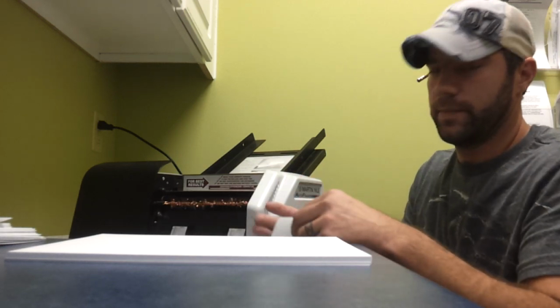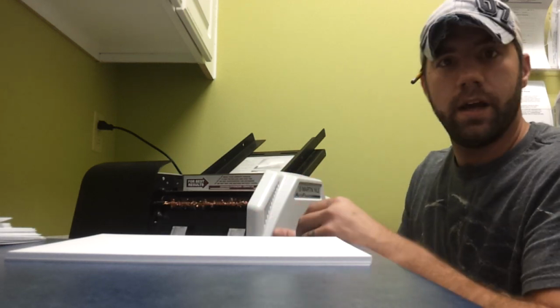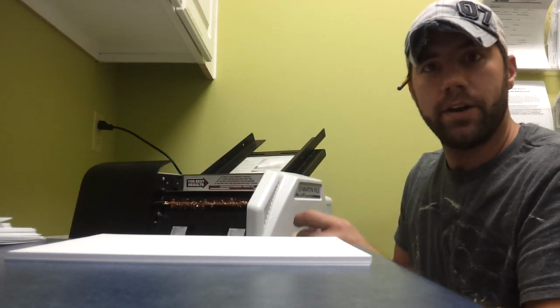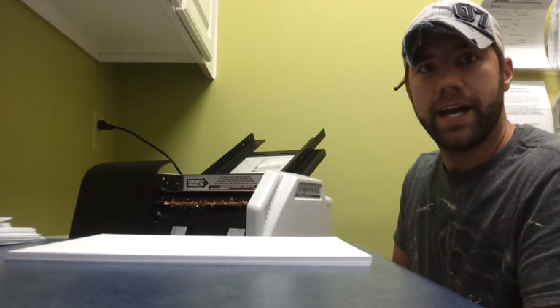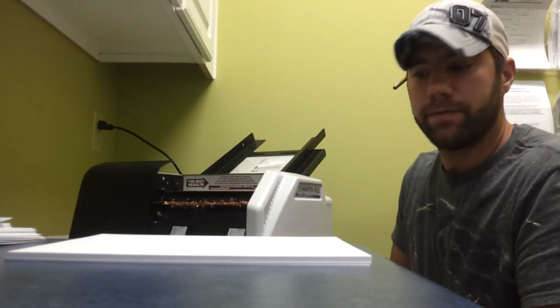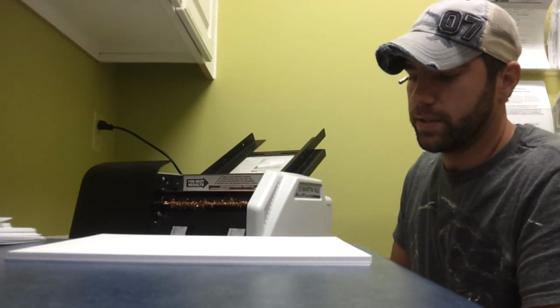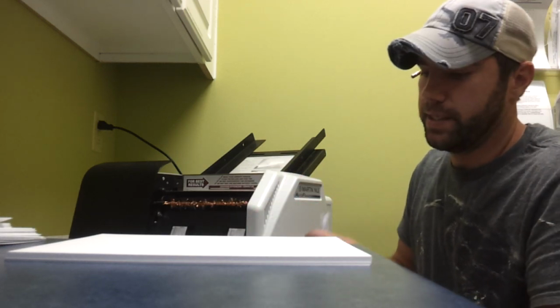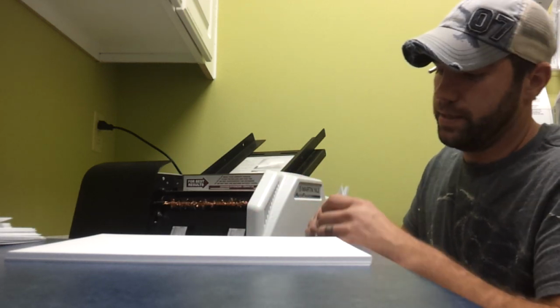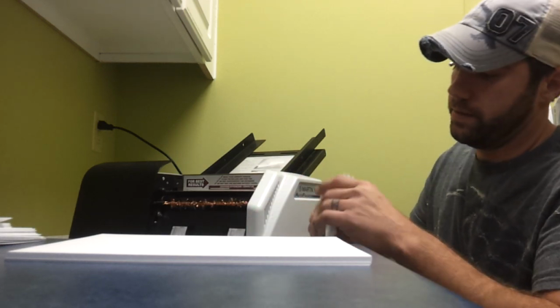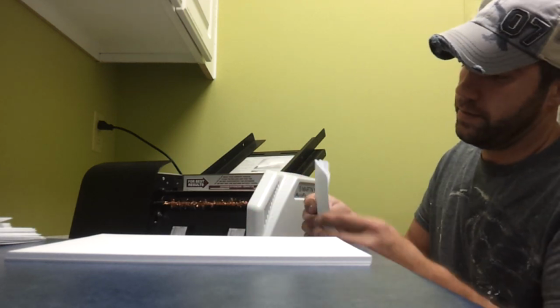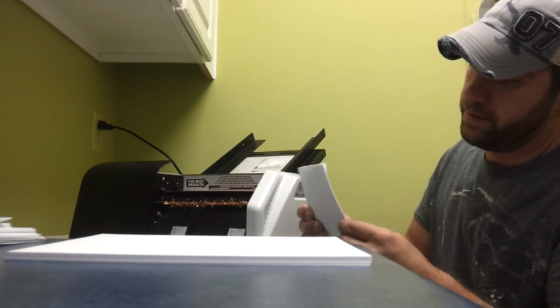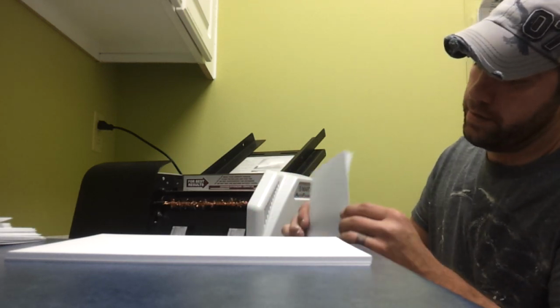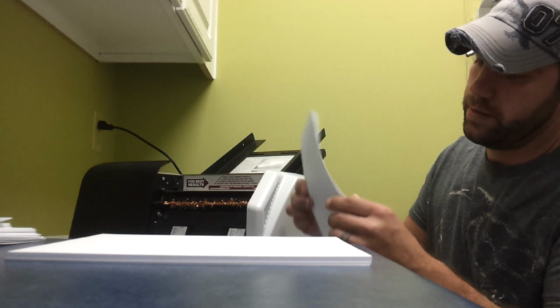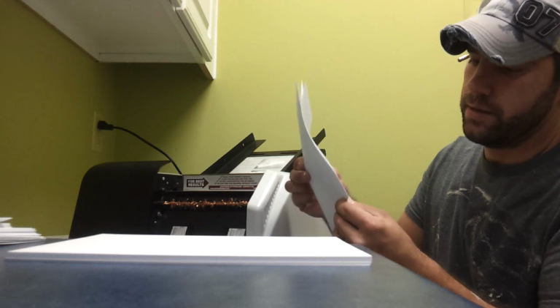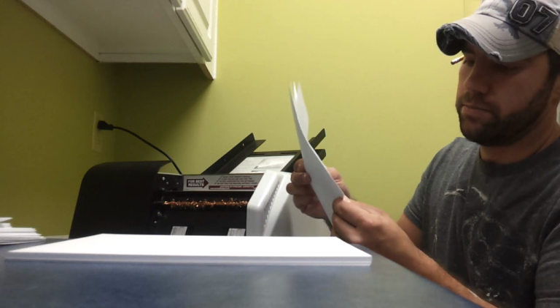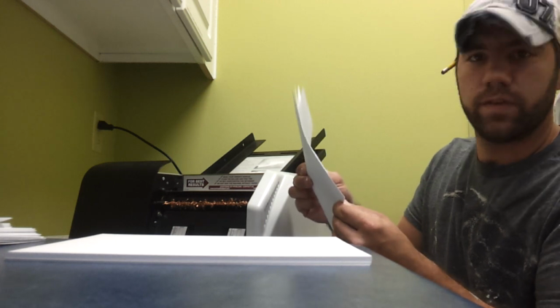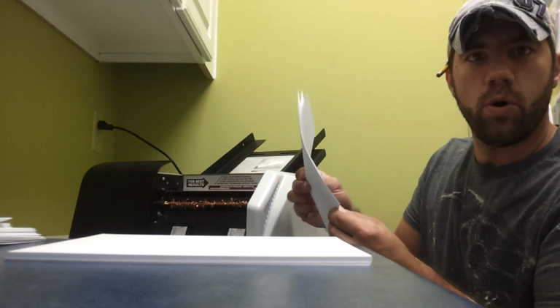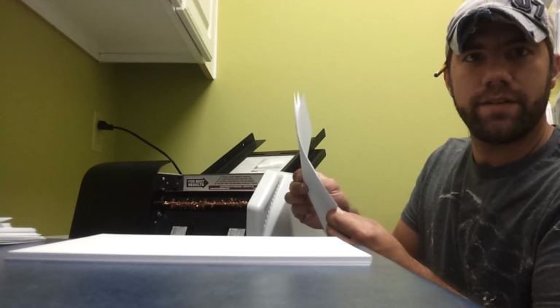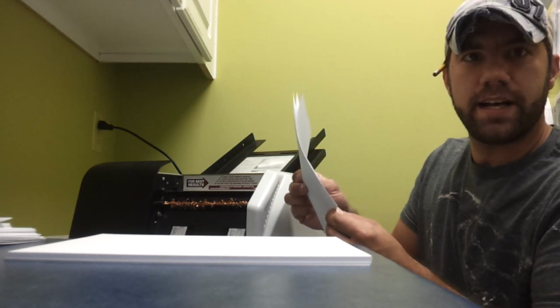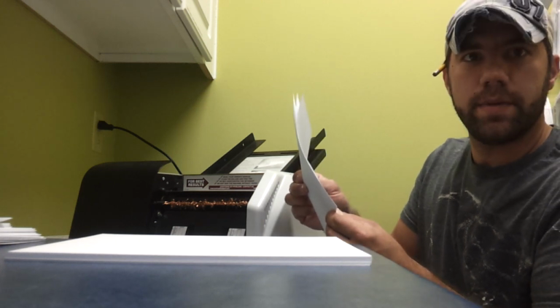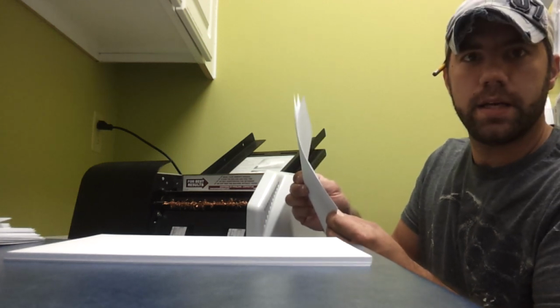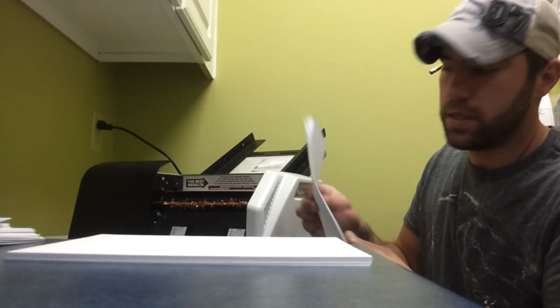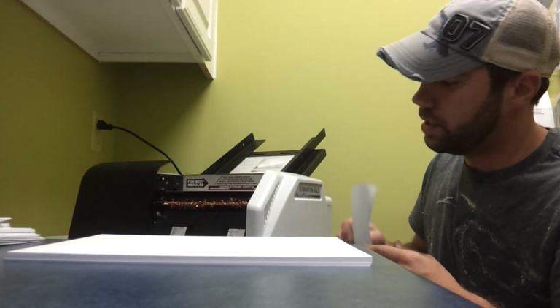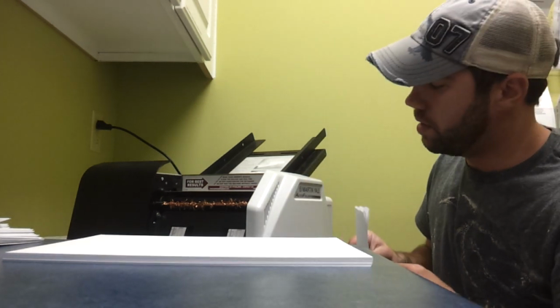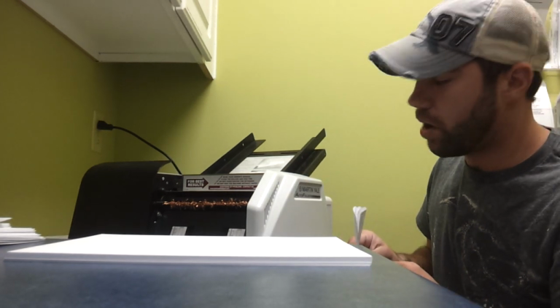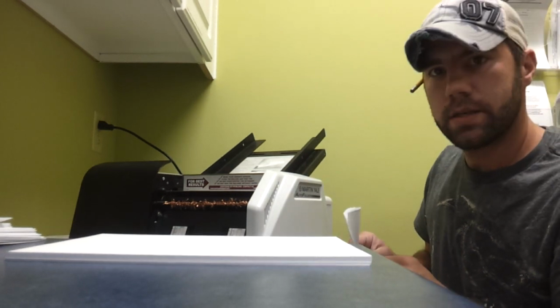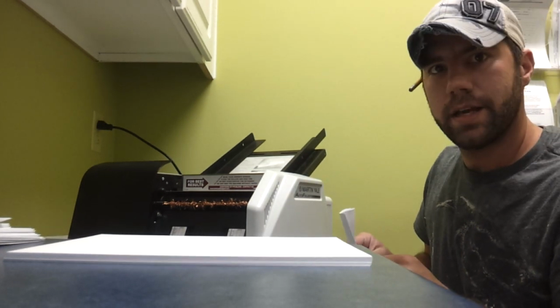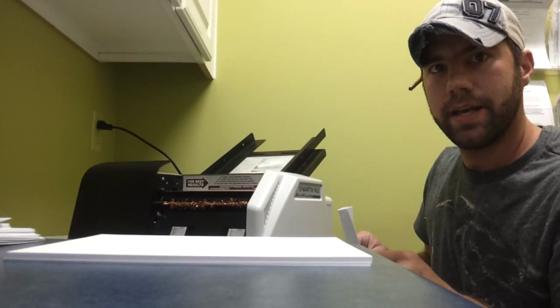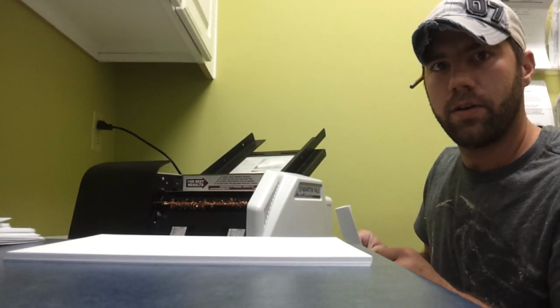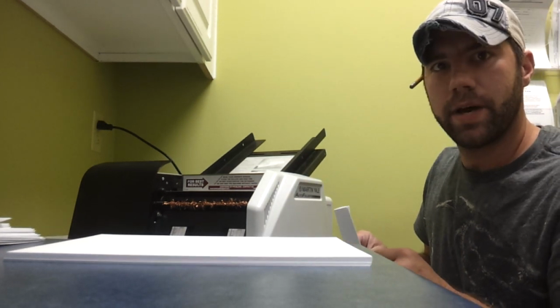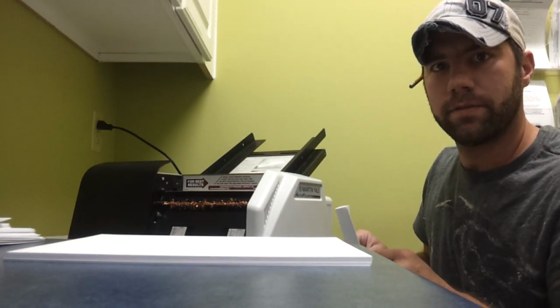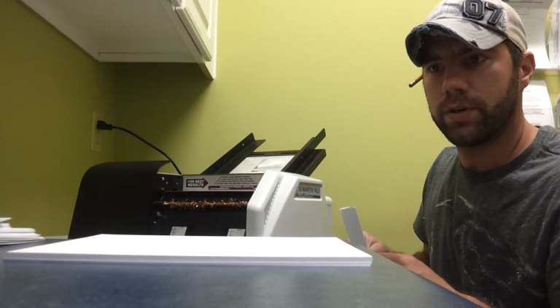There you have it folks, perfect fold every time. Martin Yale paper folder.